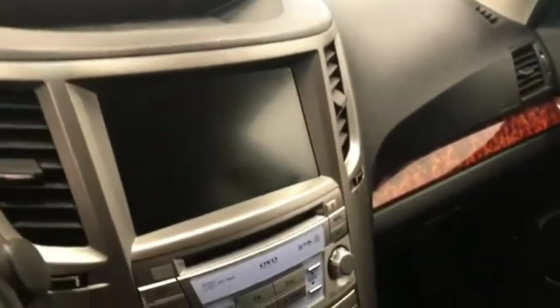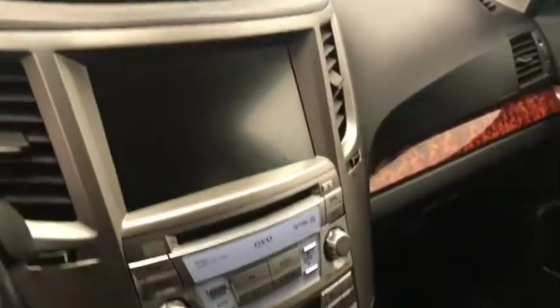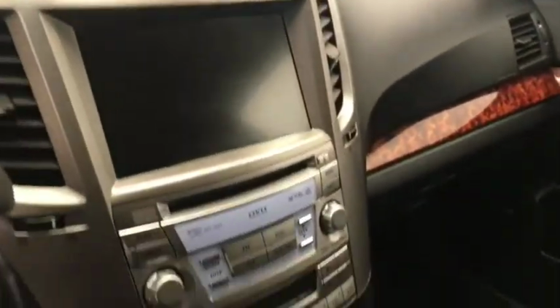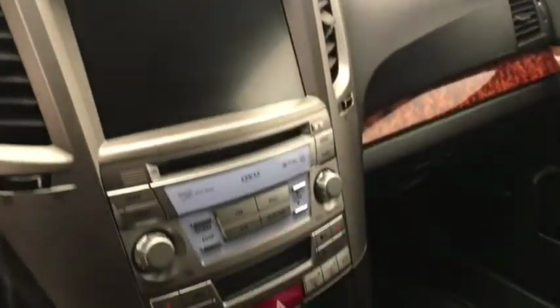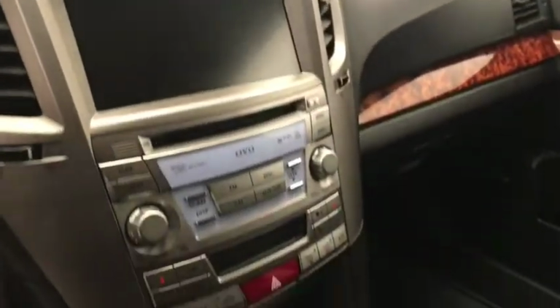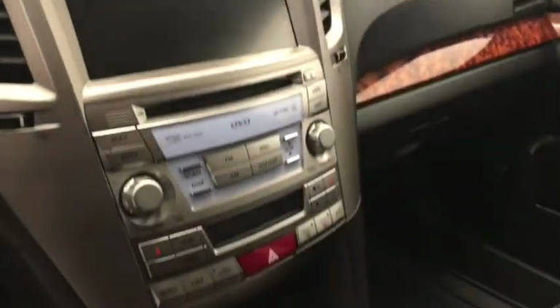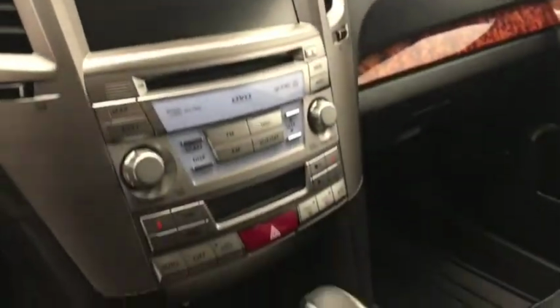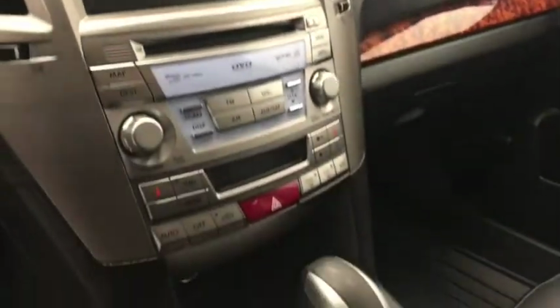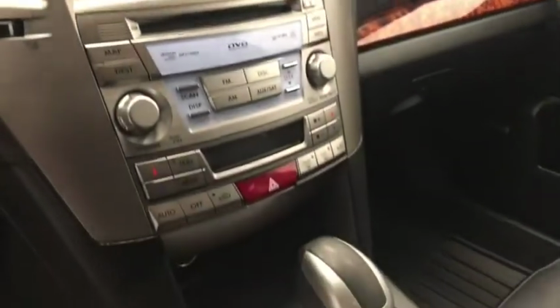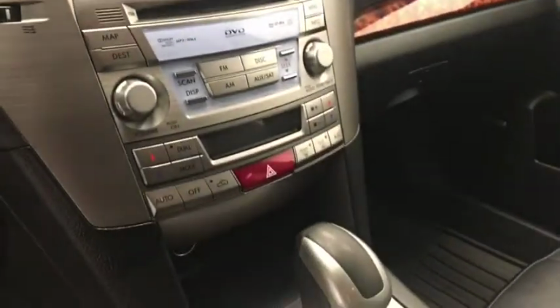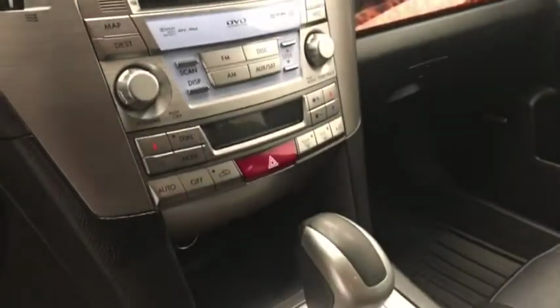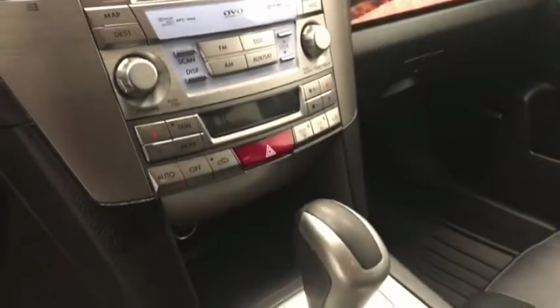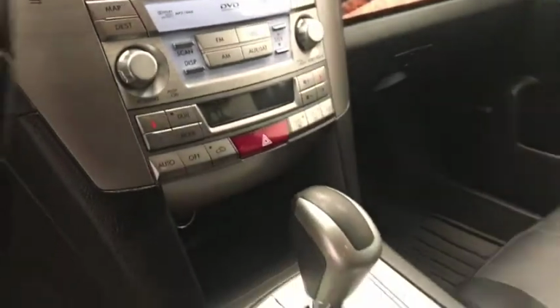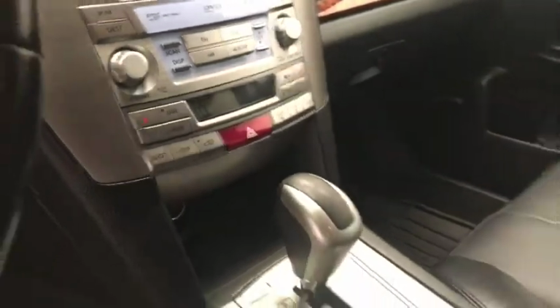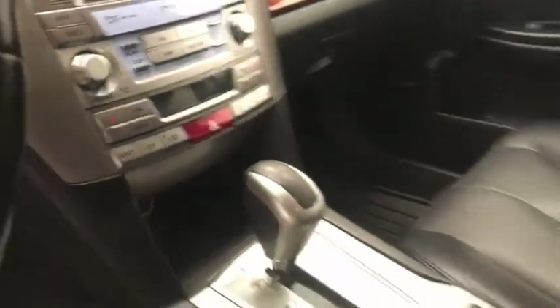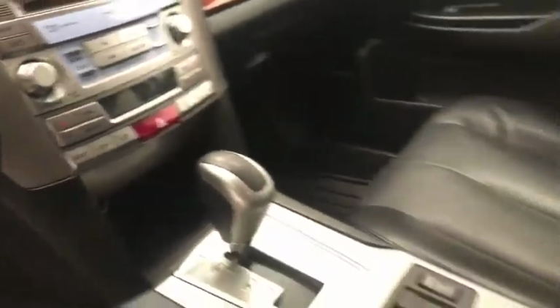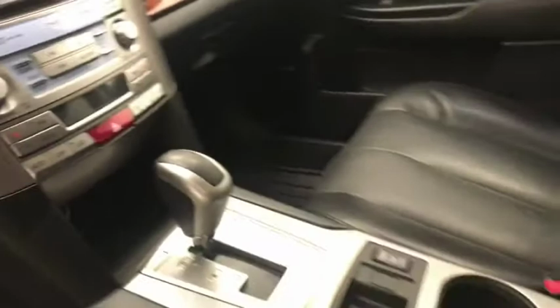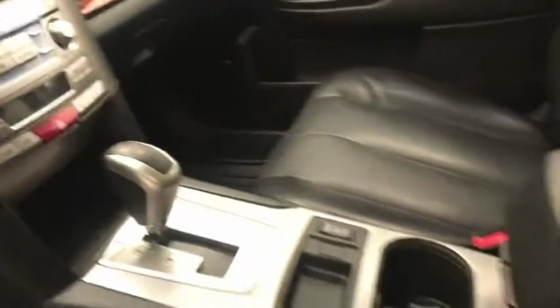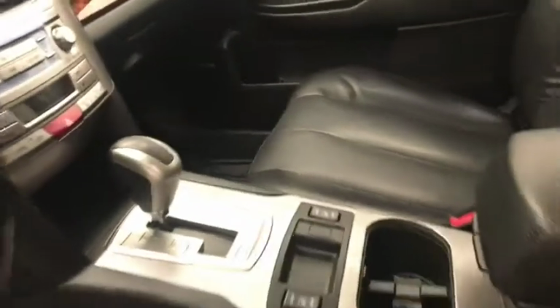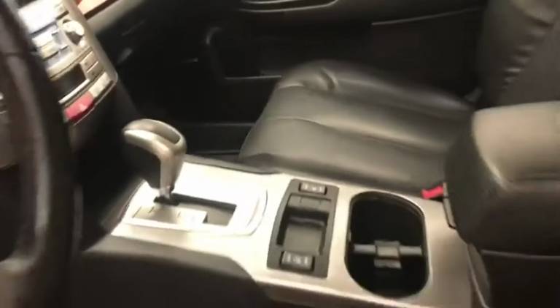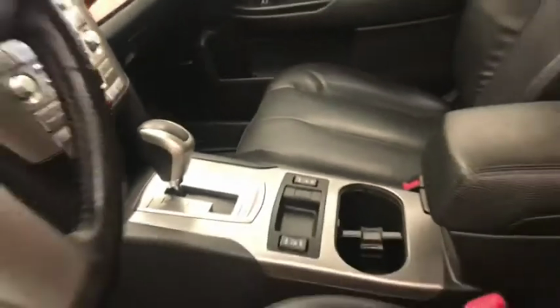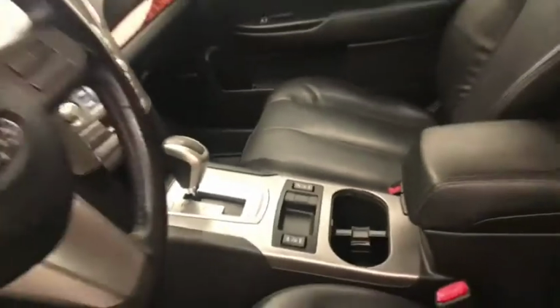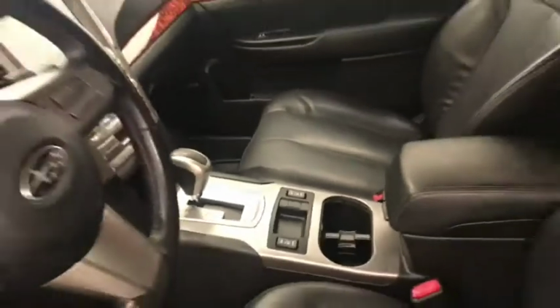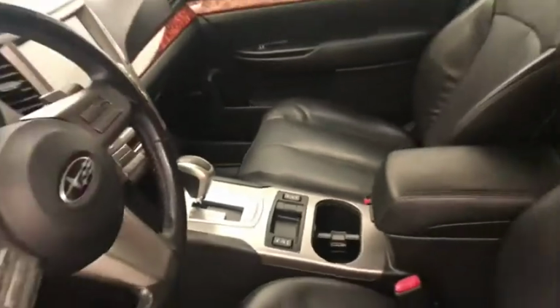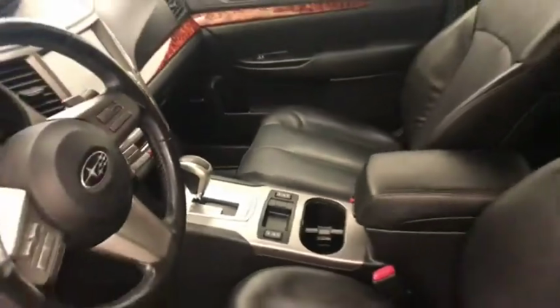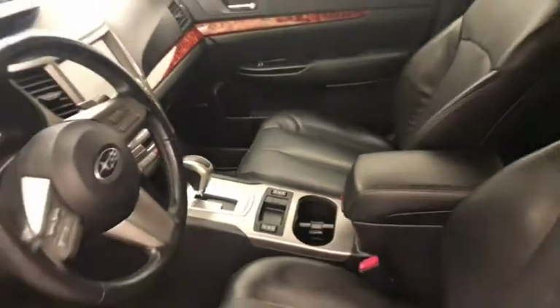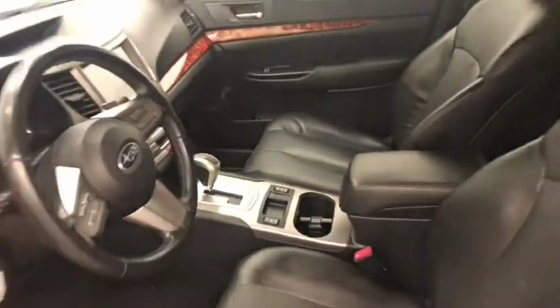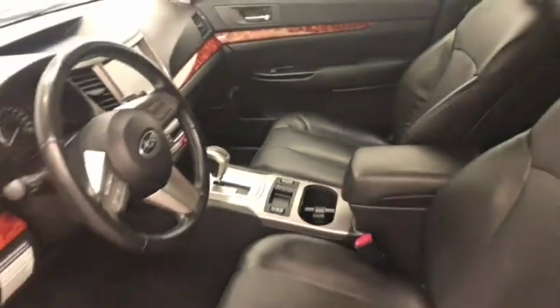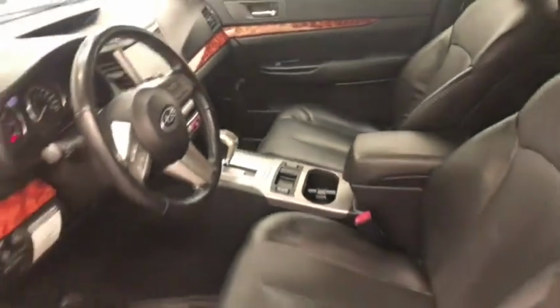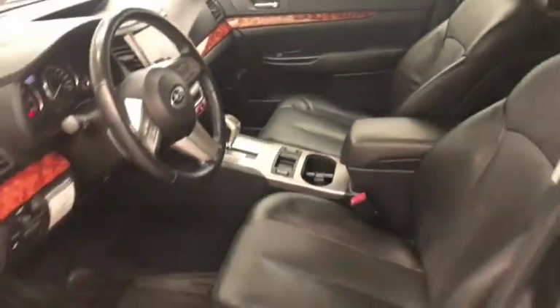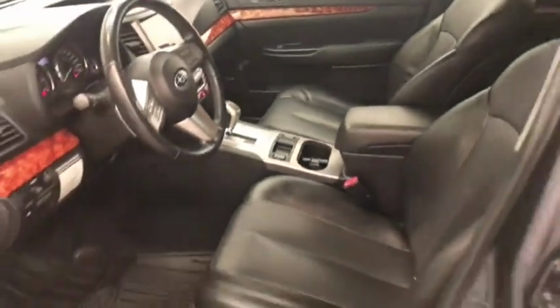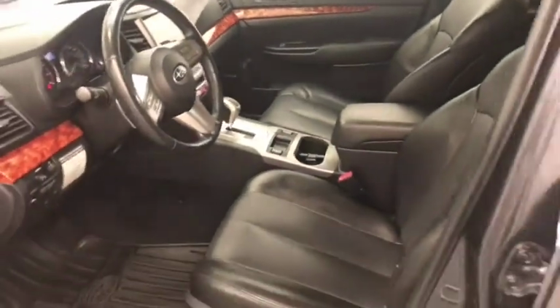CD, AM, FM radio, dual zone climate control with AC and heated seats. Our interior colour is black.